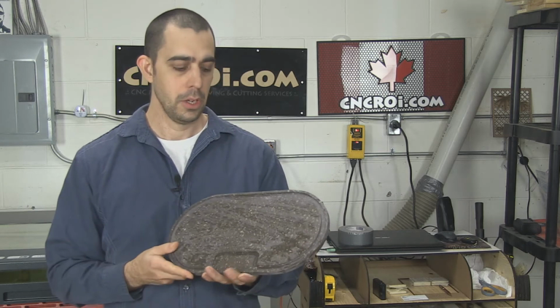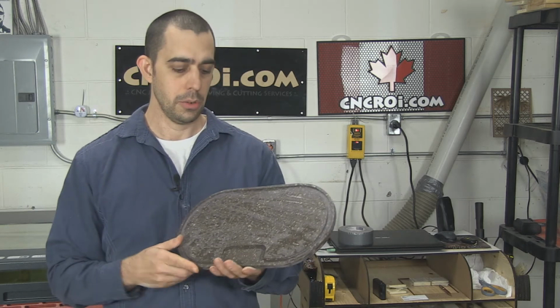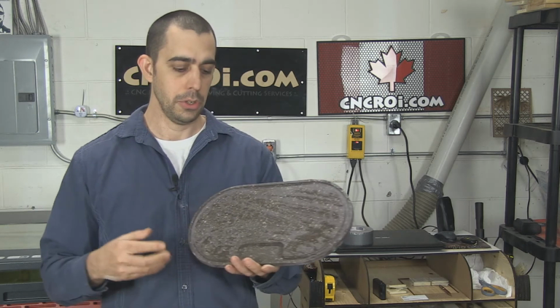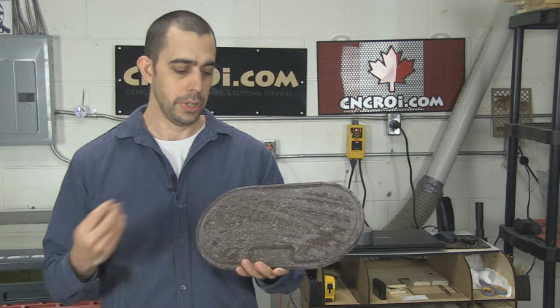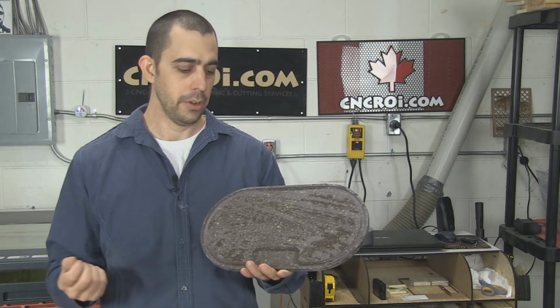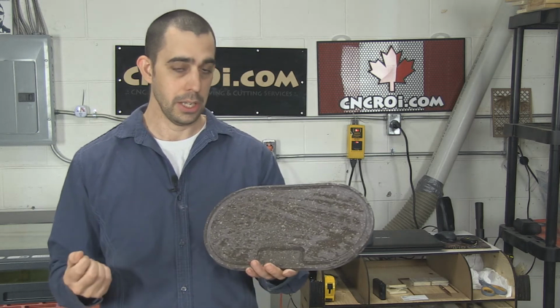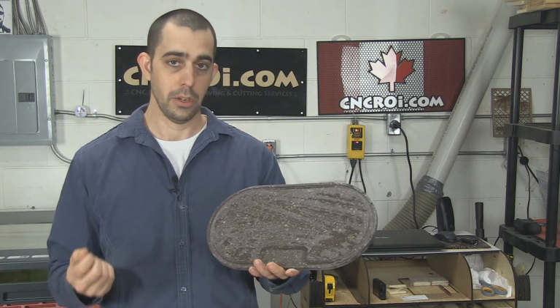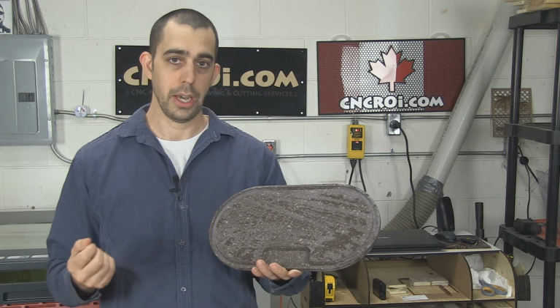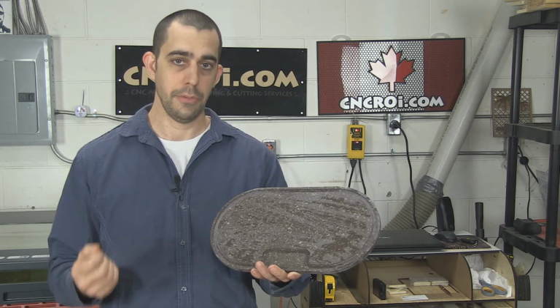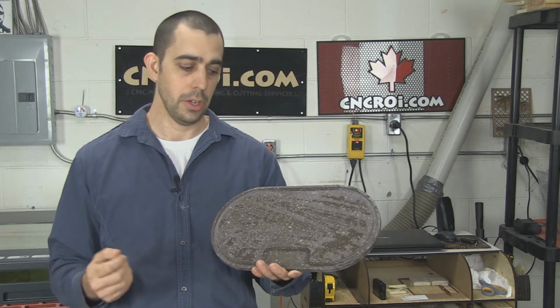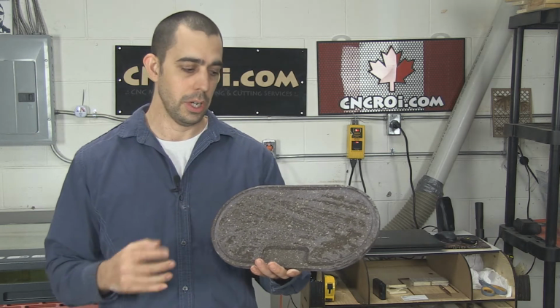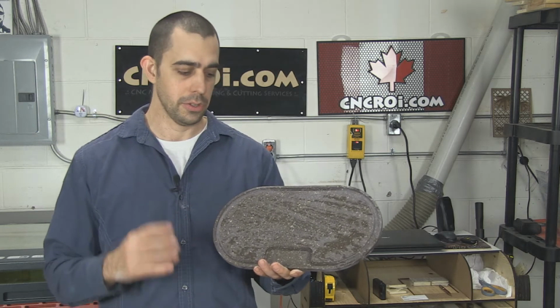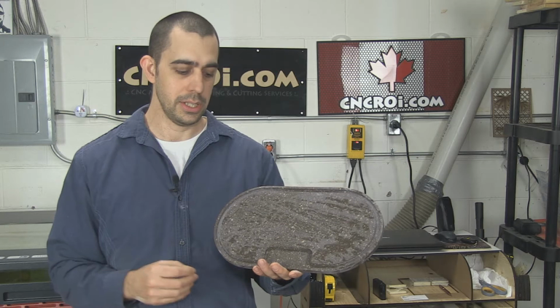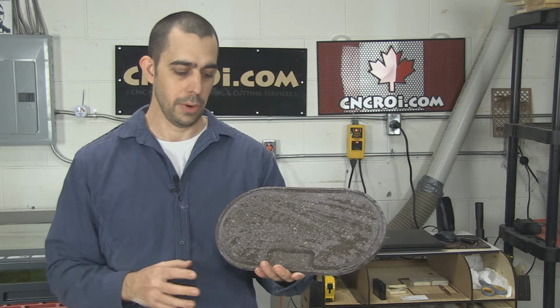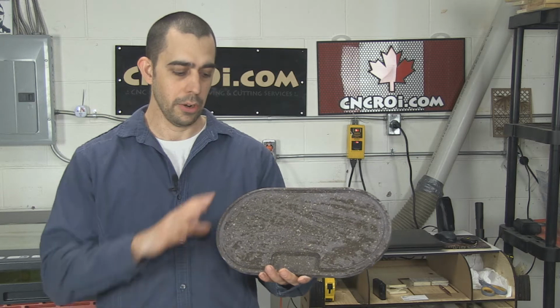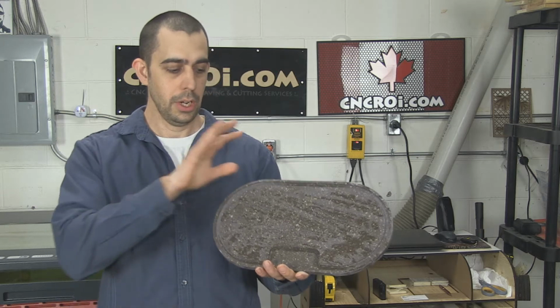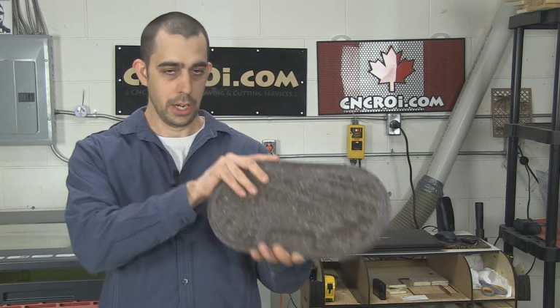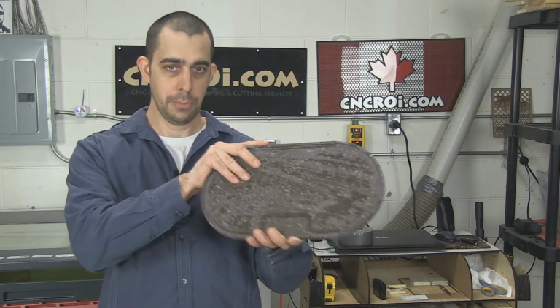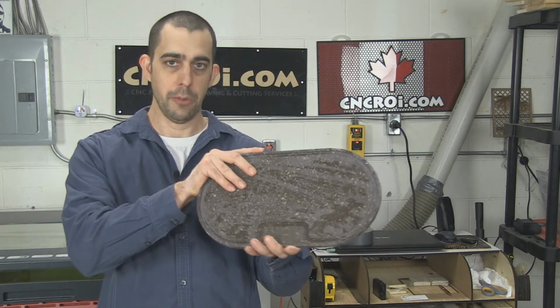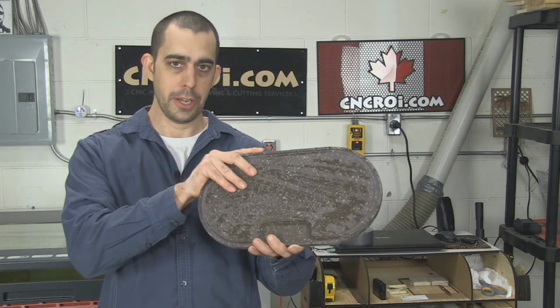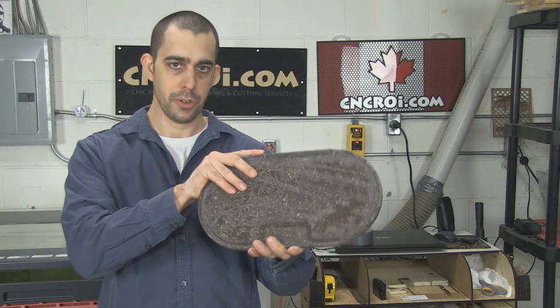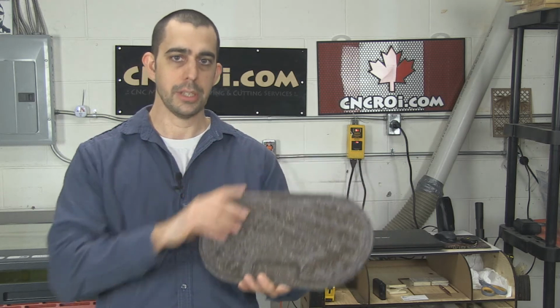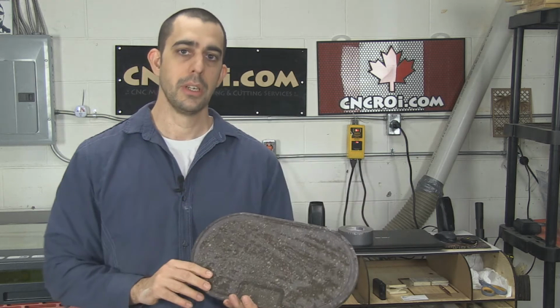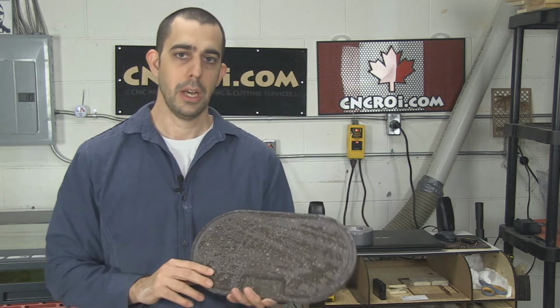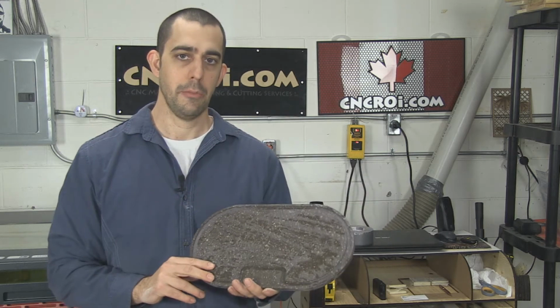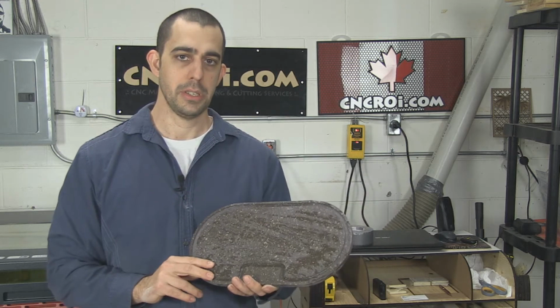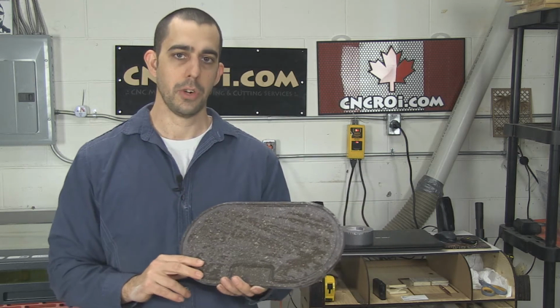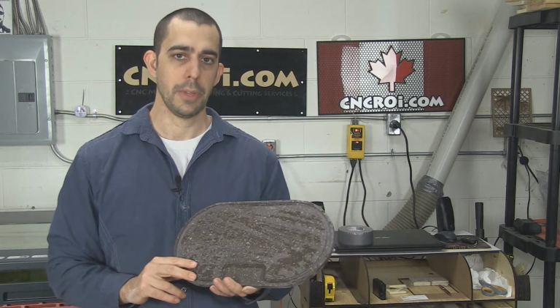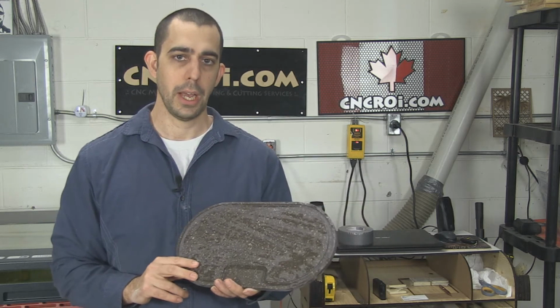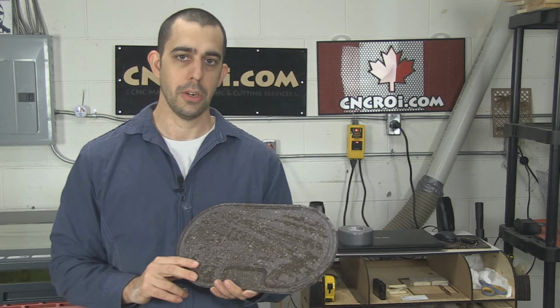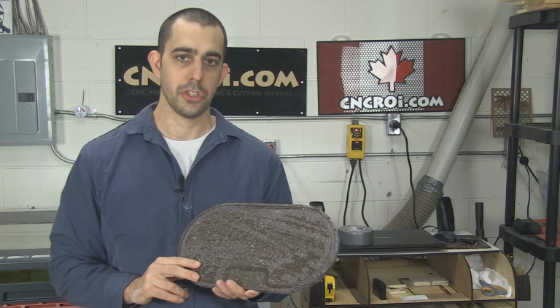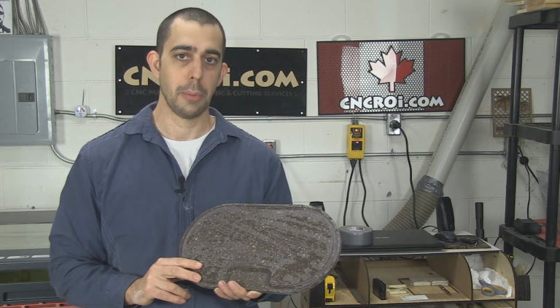So what we'll do now is take a look at a video of our CNC router actually manufacturing this out of a piece of scrap that we had here in the shop.